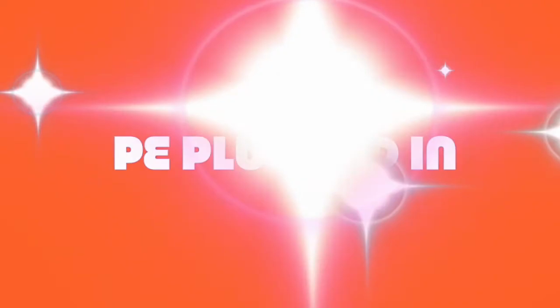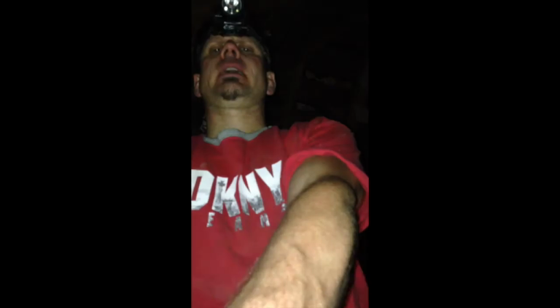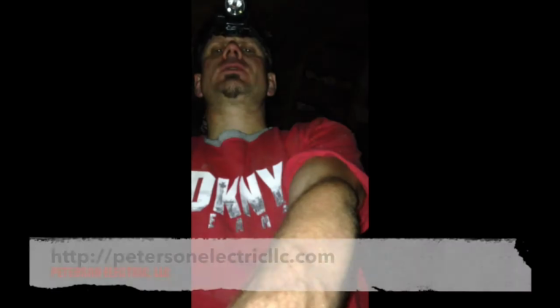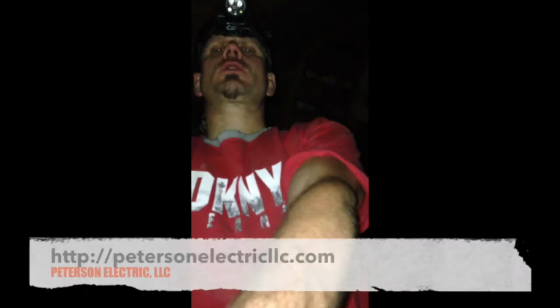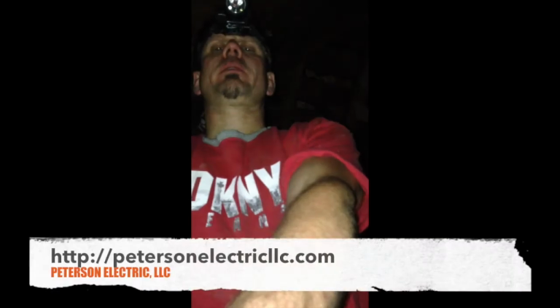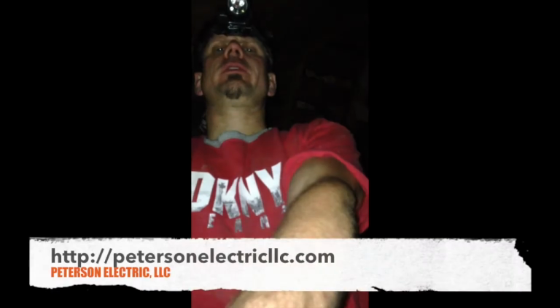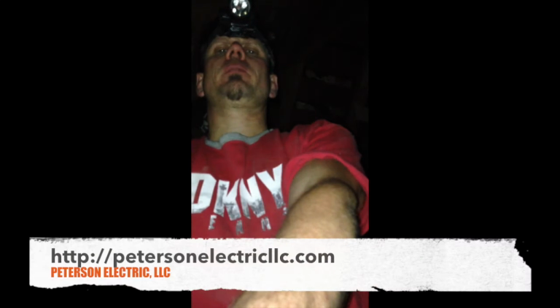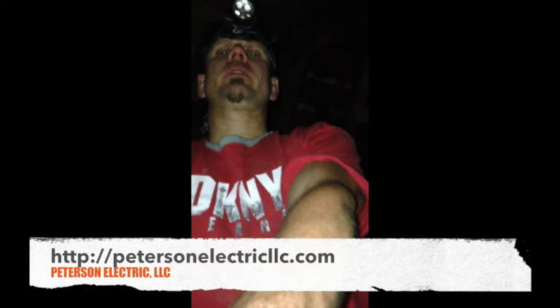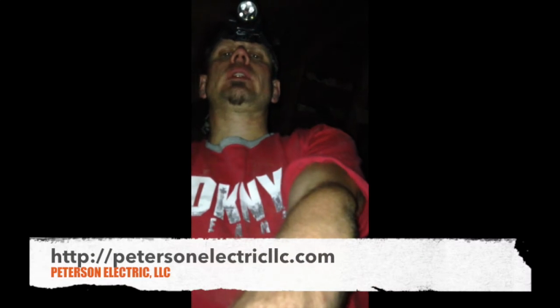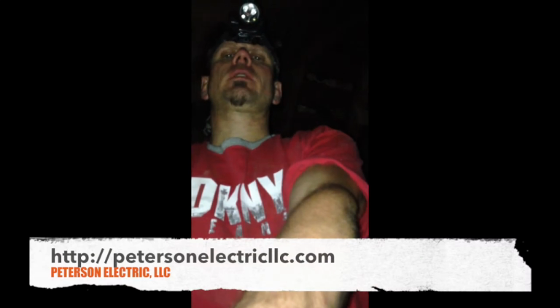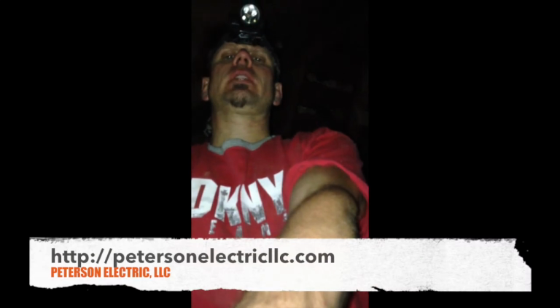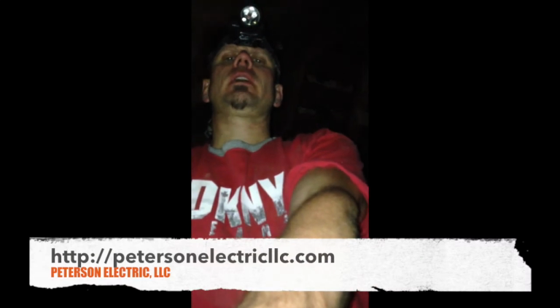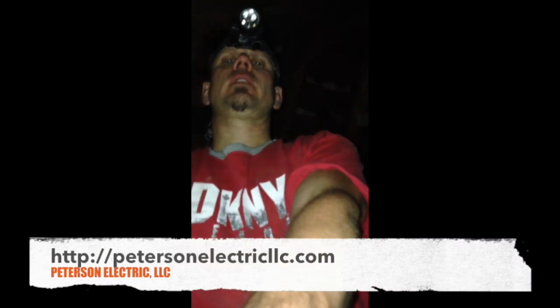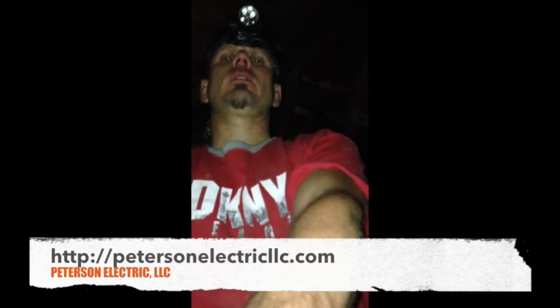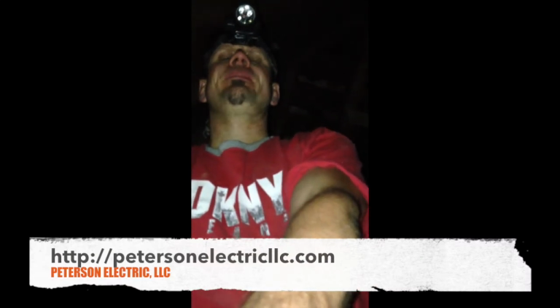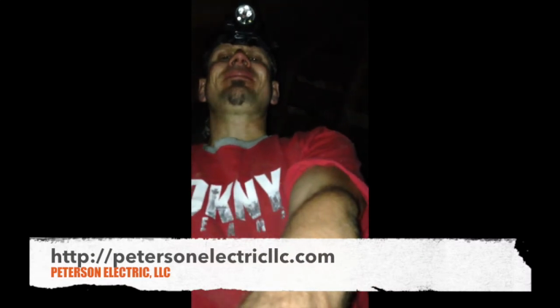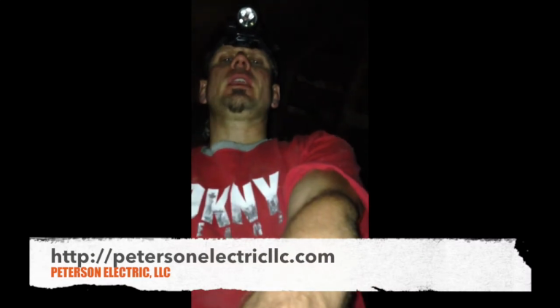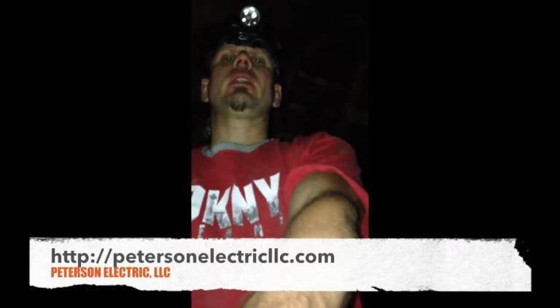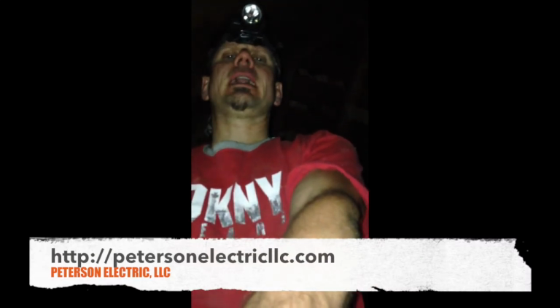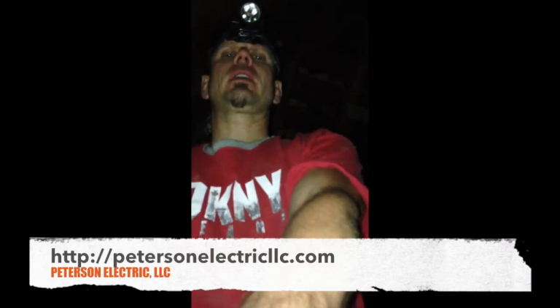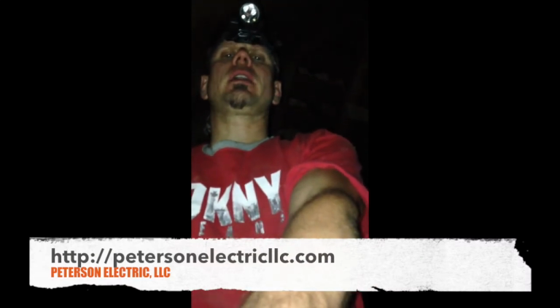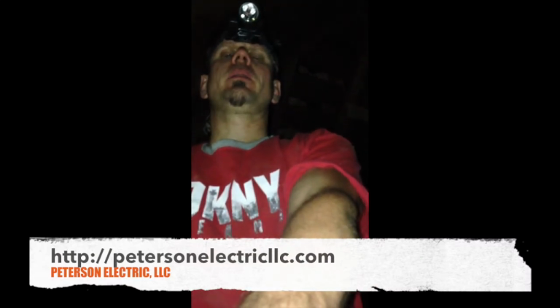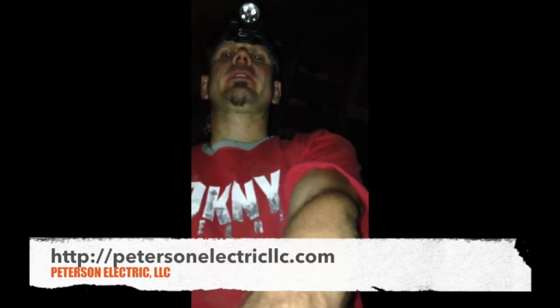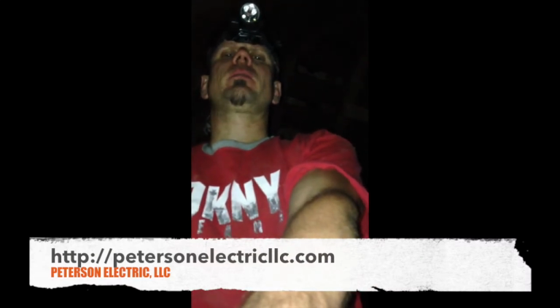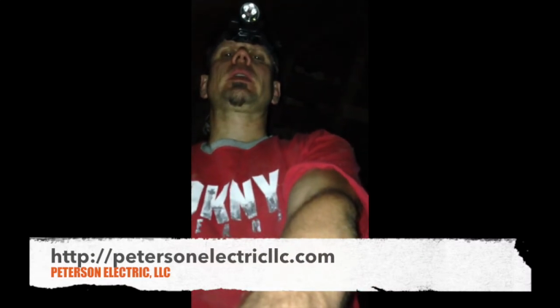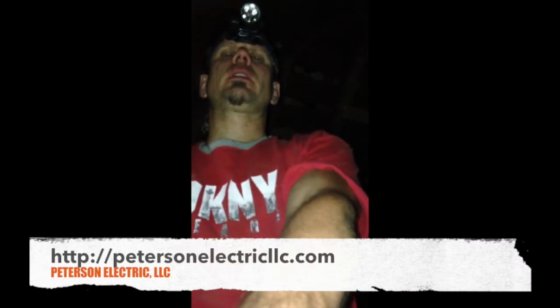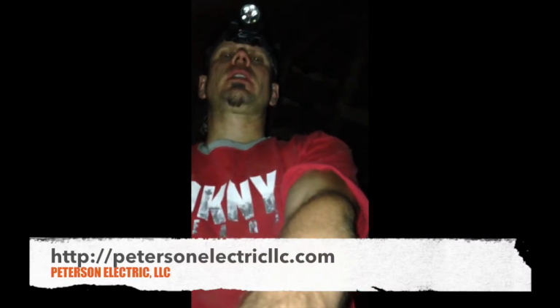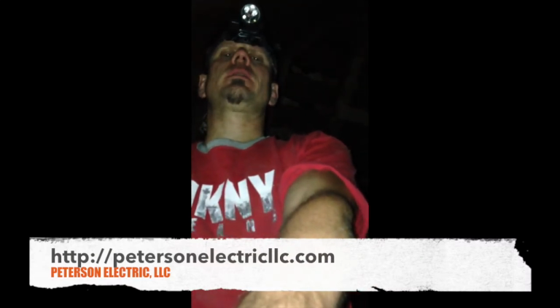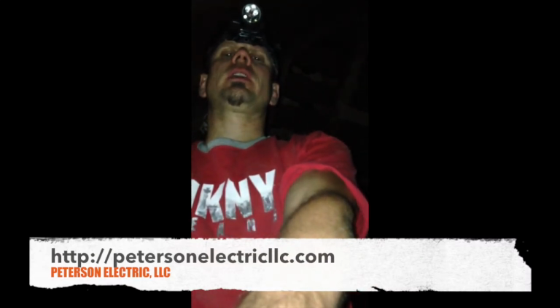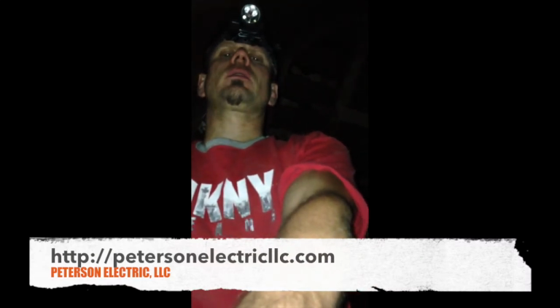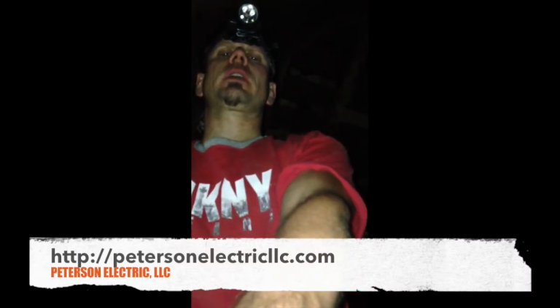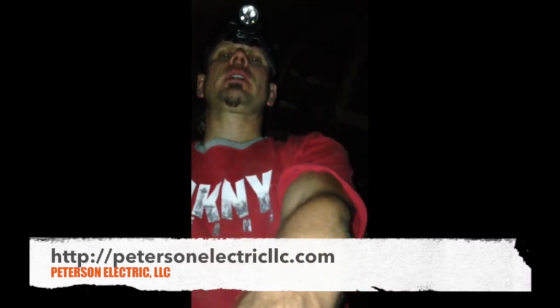Hey guys, Joshua Peterson, Peterson Electric, today here in an attic helping somebody take a look at it.